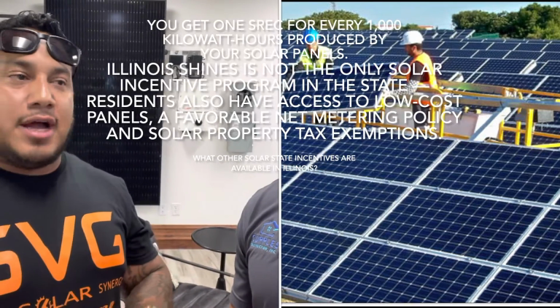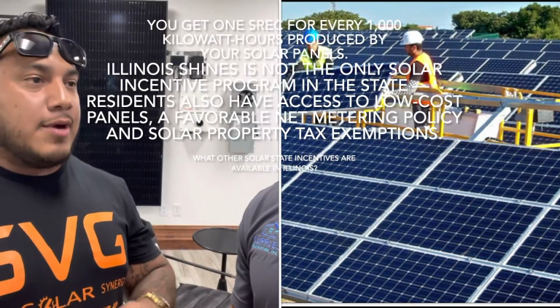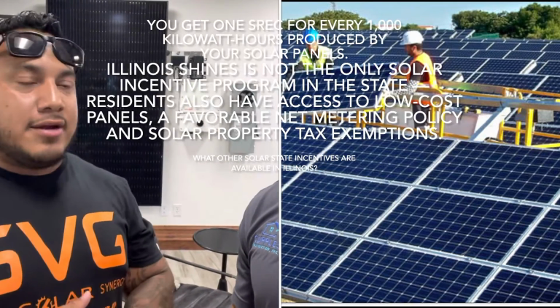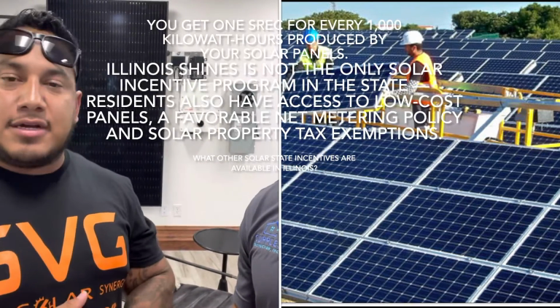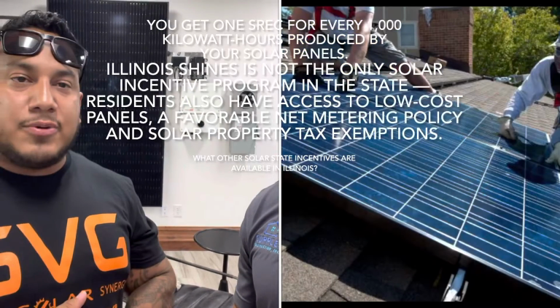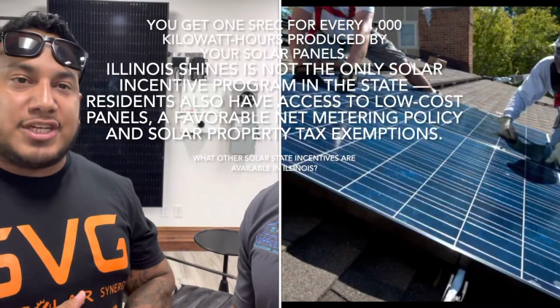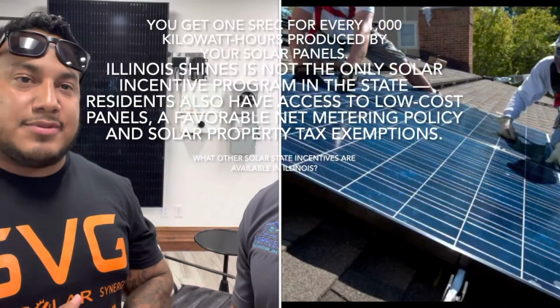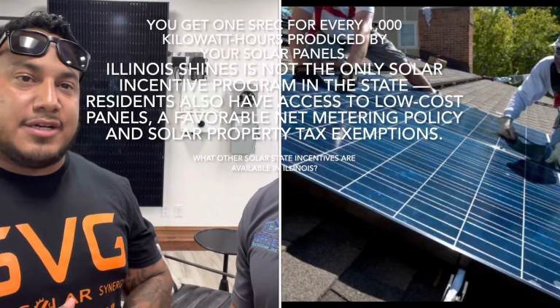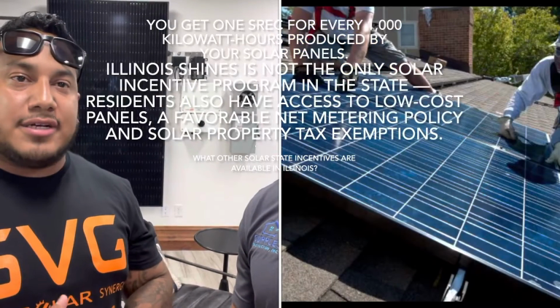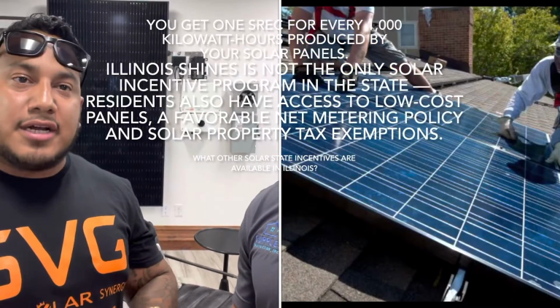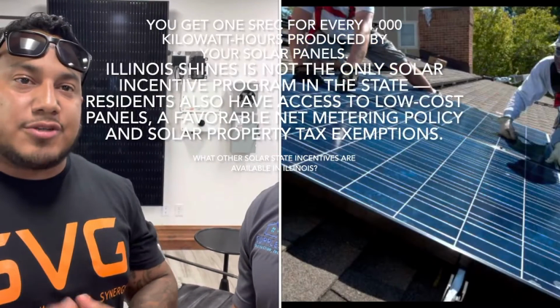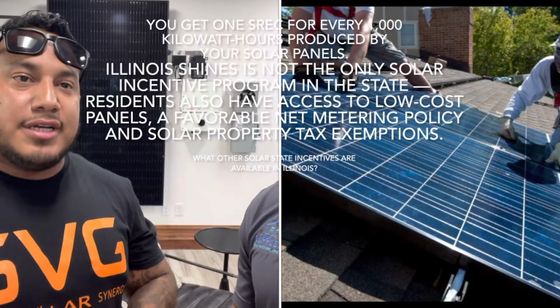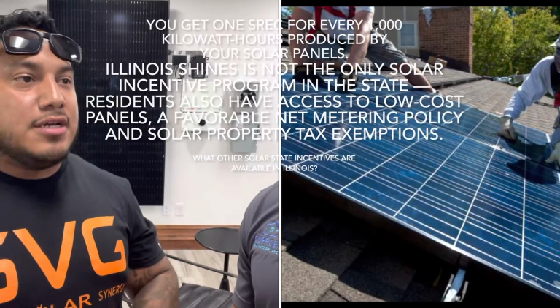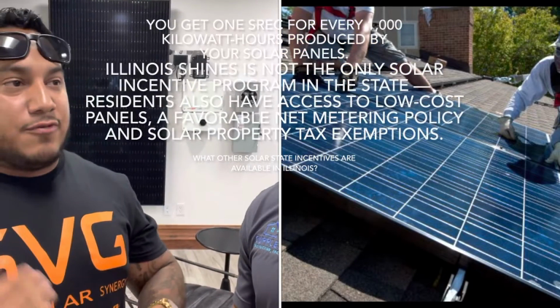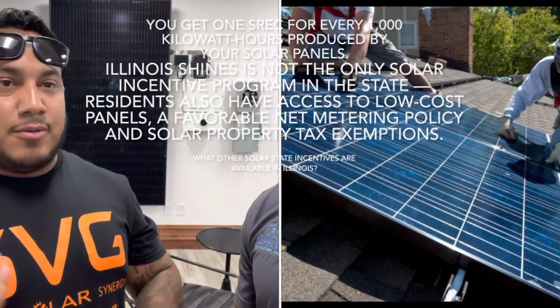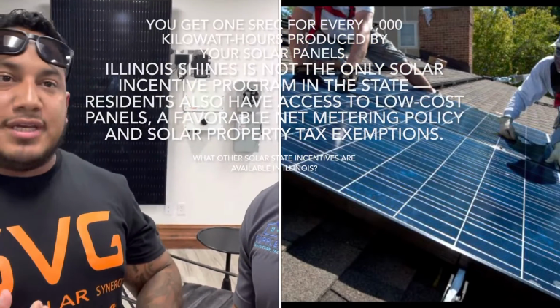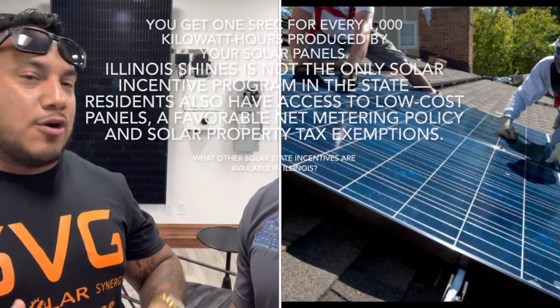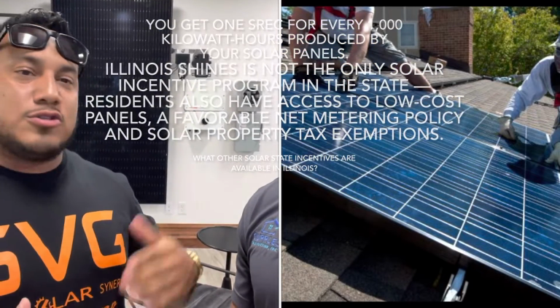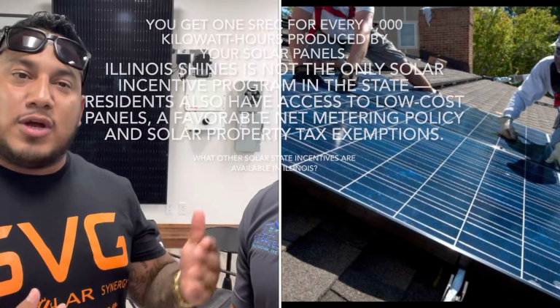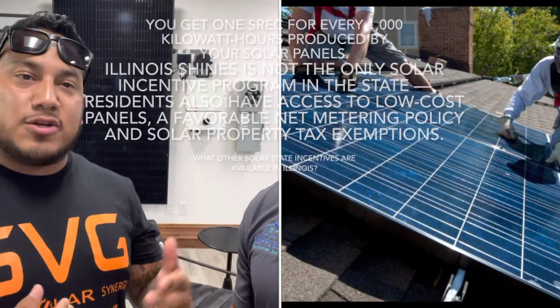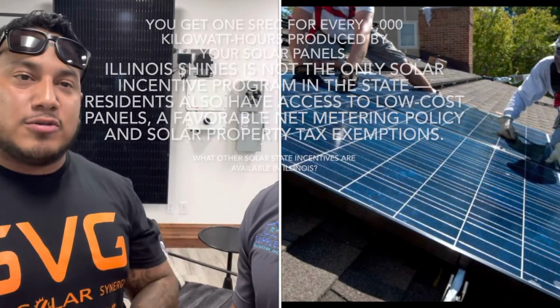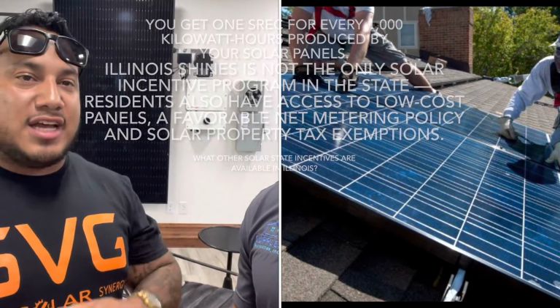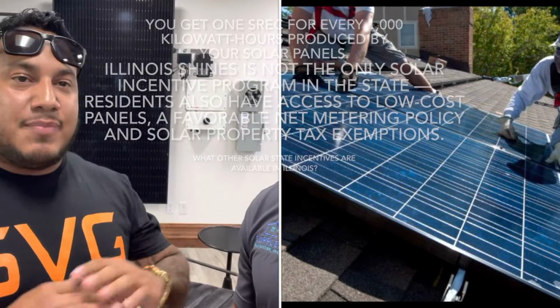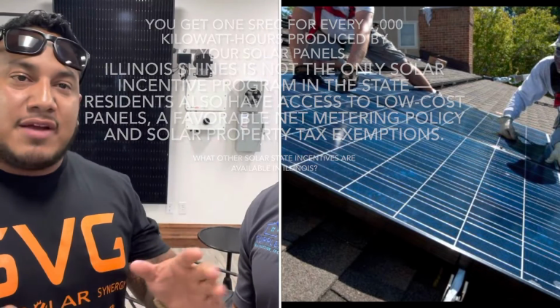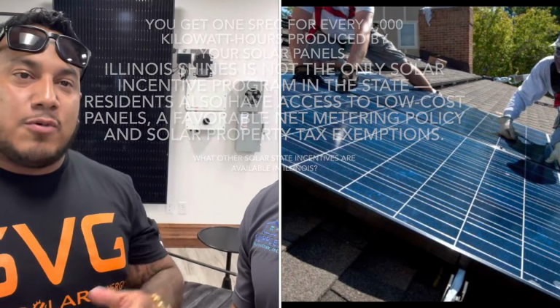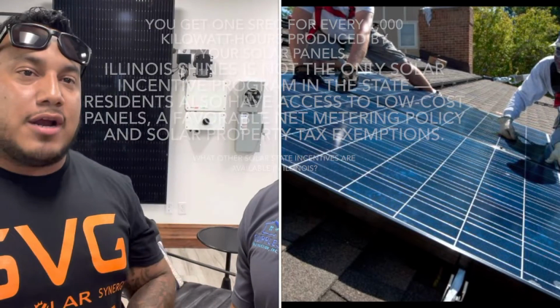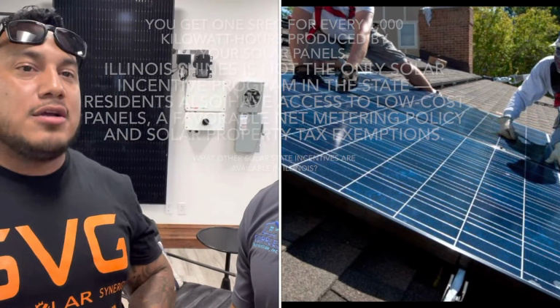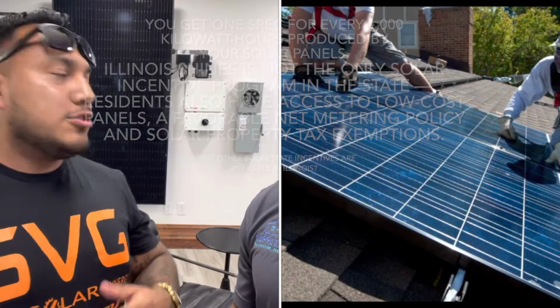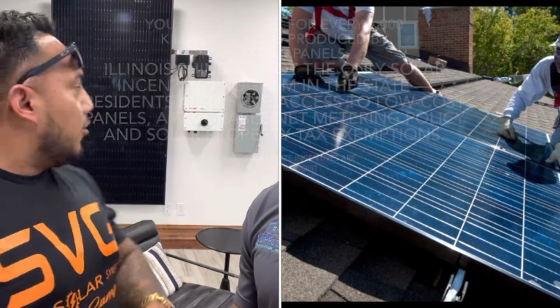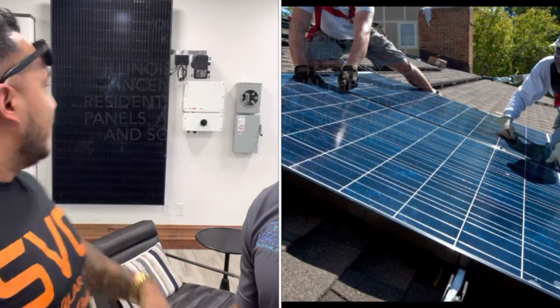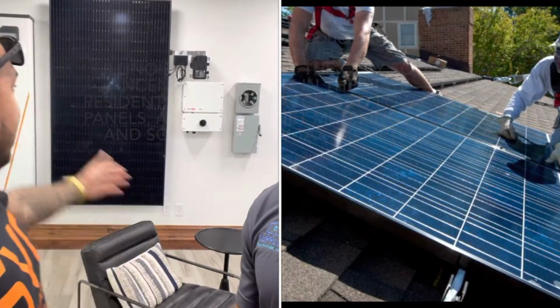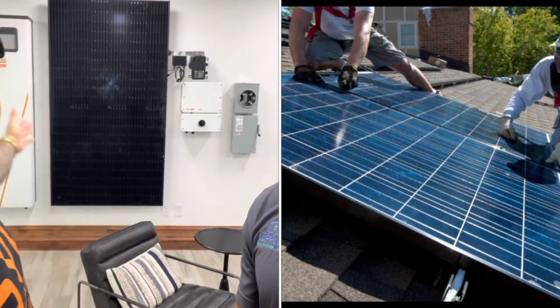I ran a couple of shops here in the country from East Coast to West Coast. I've been everywhere — solar is my gig.